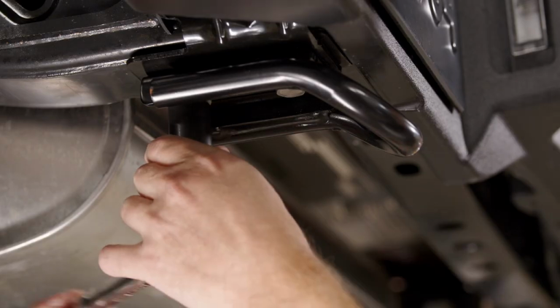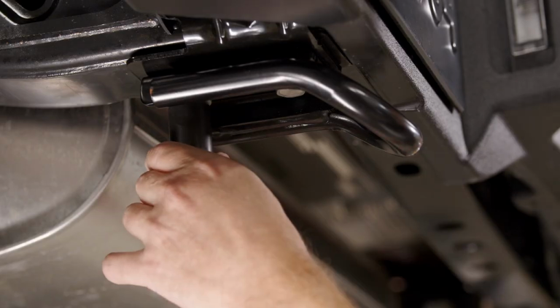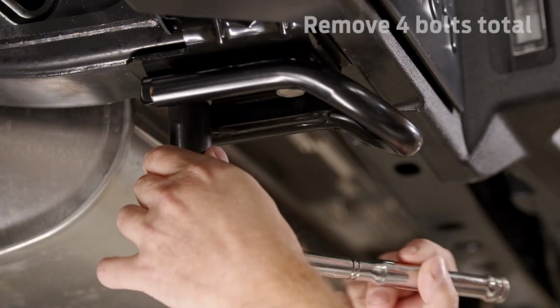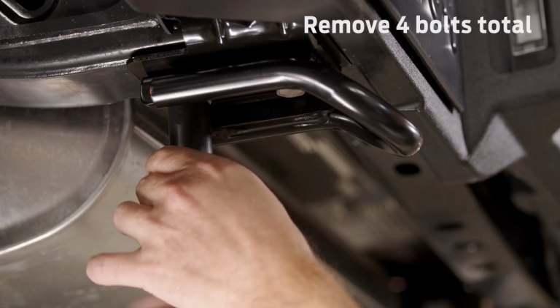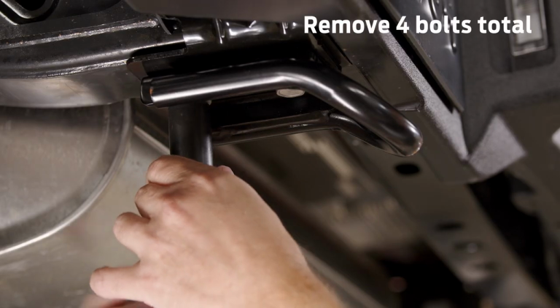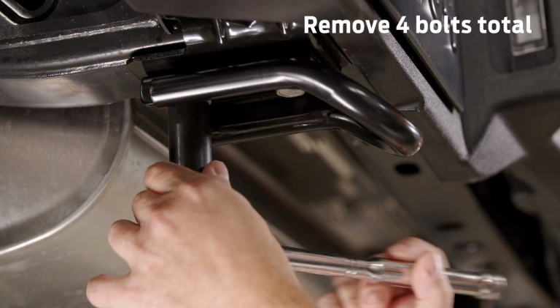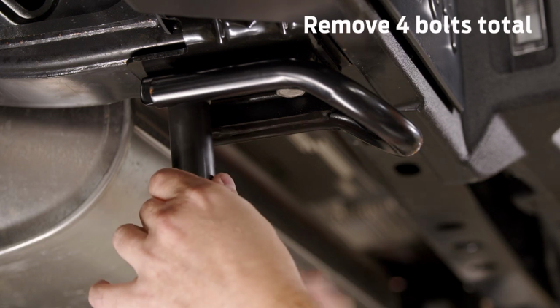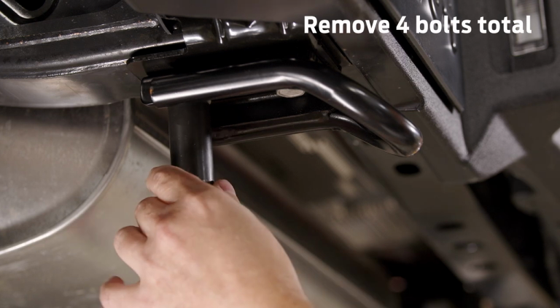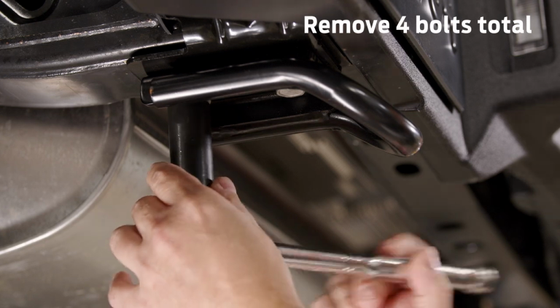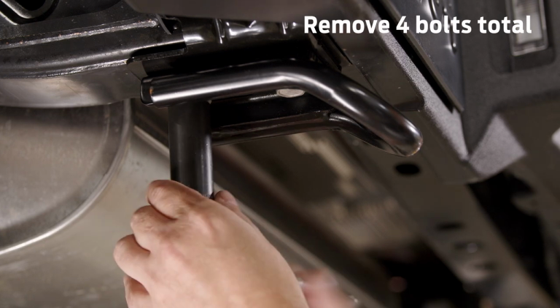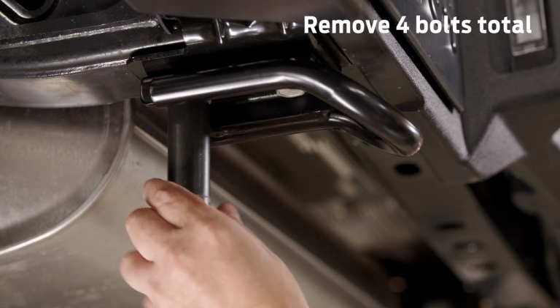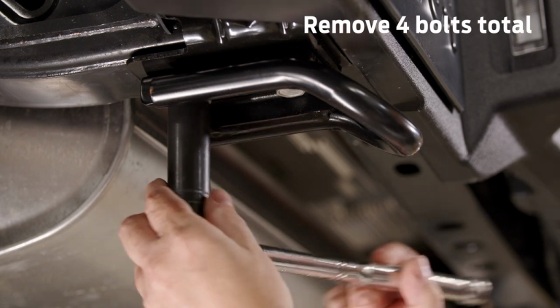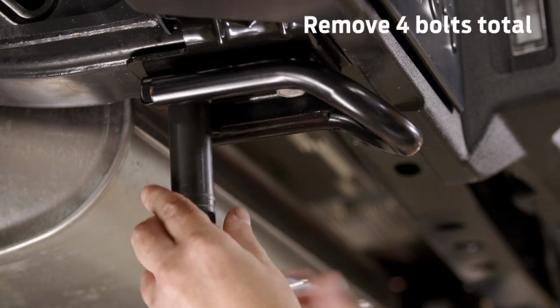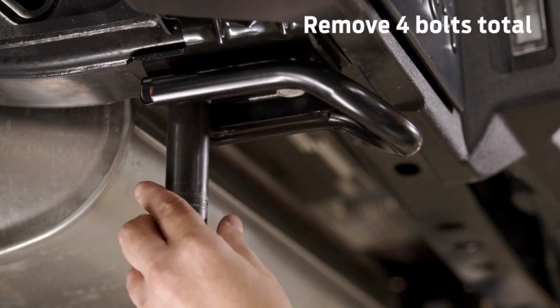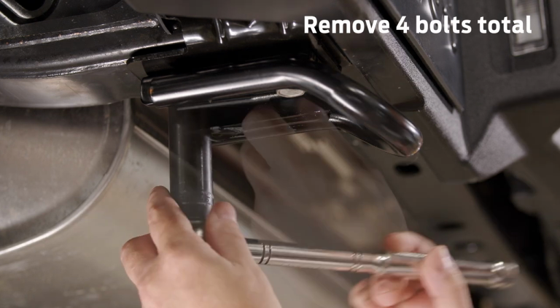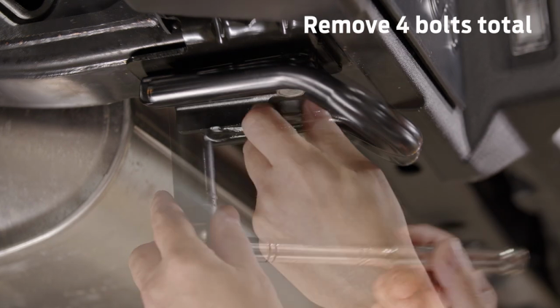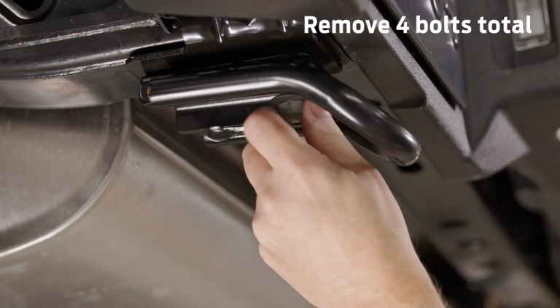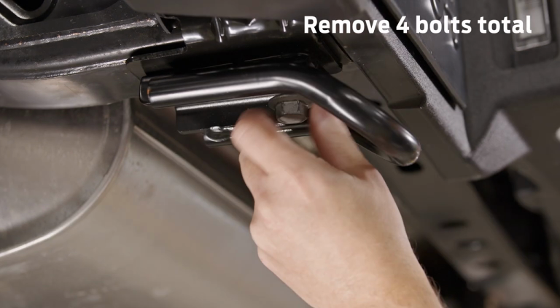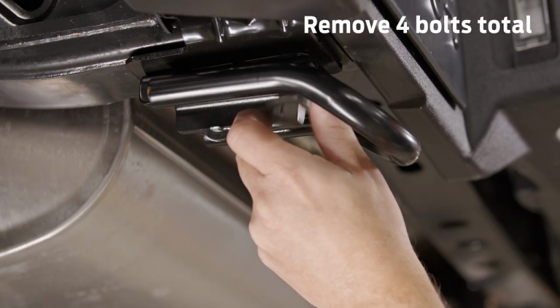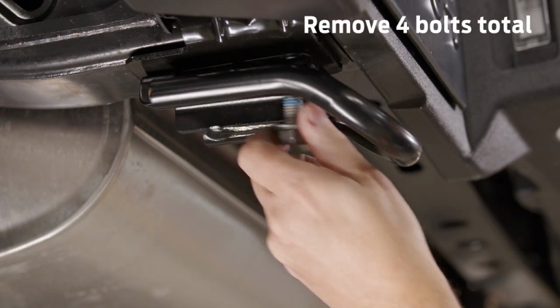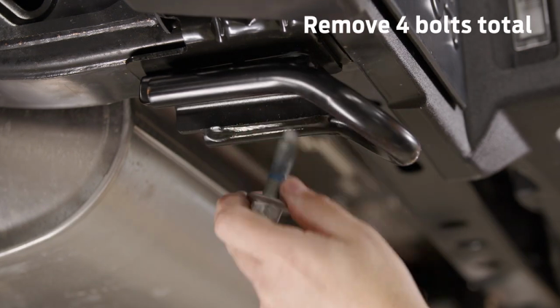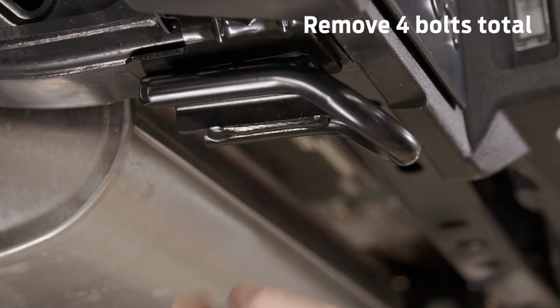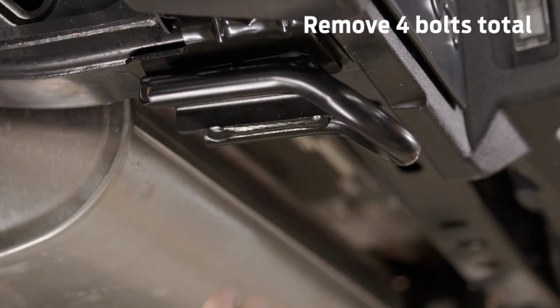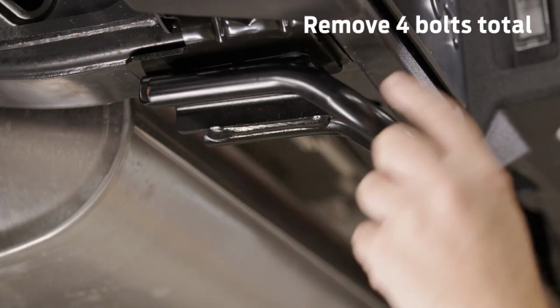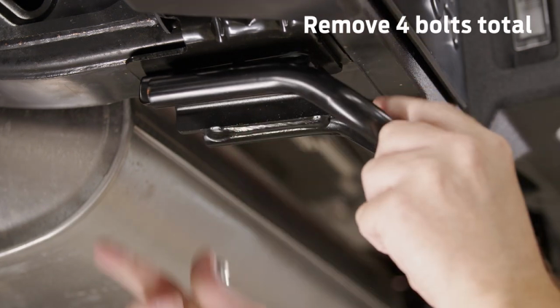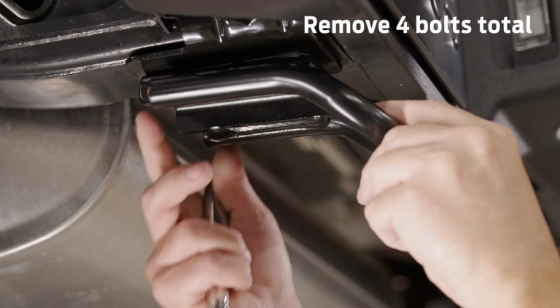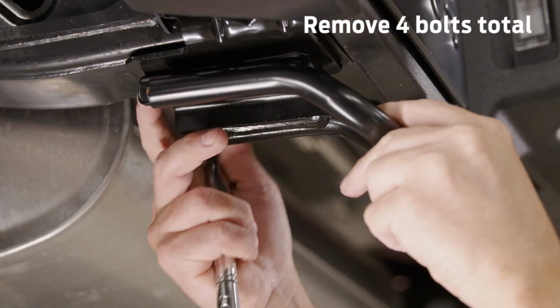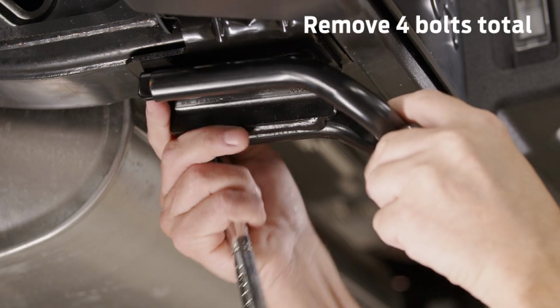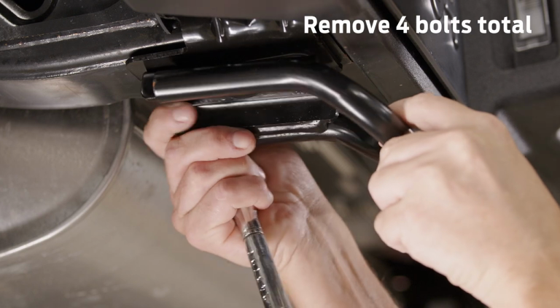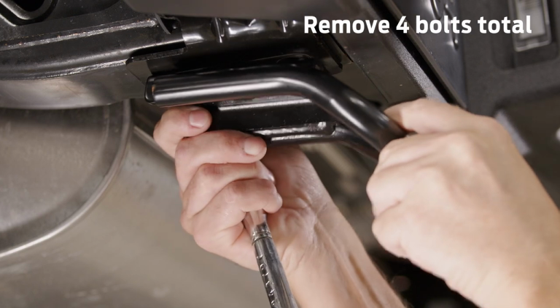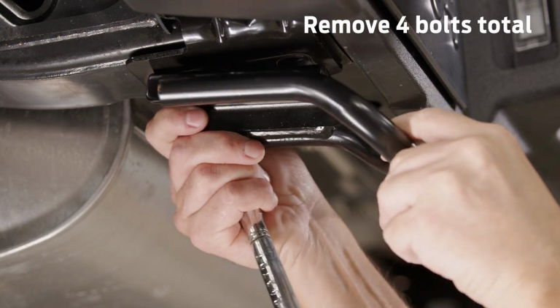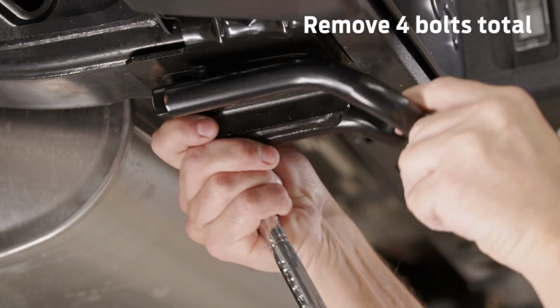Then remove the 15mm bolts from where the available rear tow hooks mount, whether you have tow hooks or not.